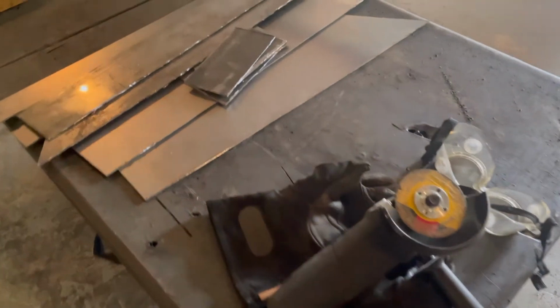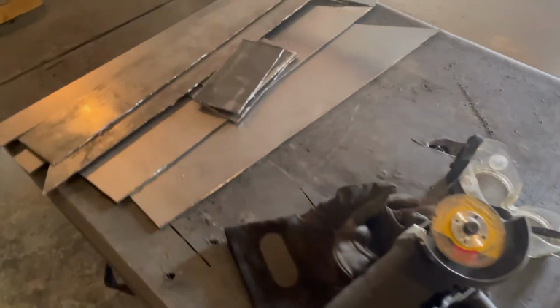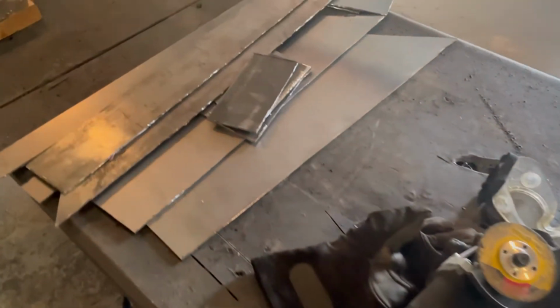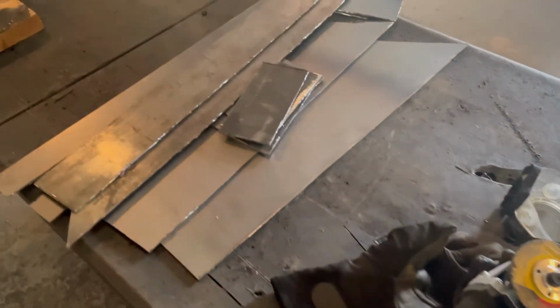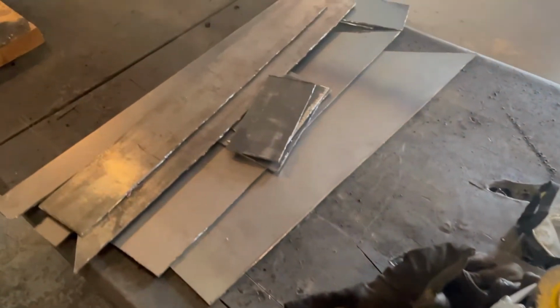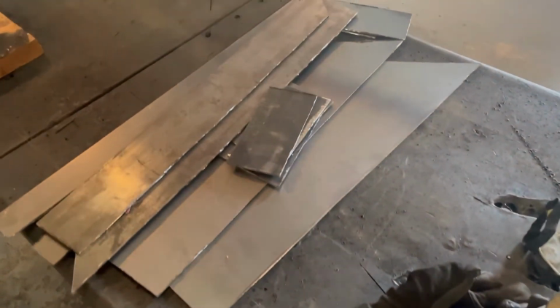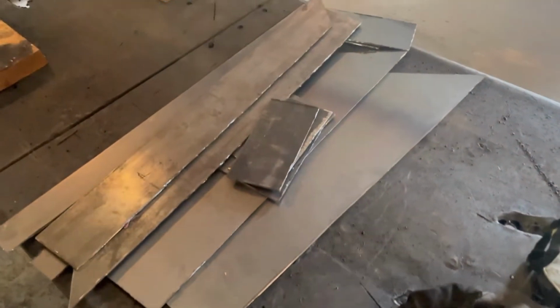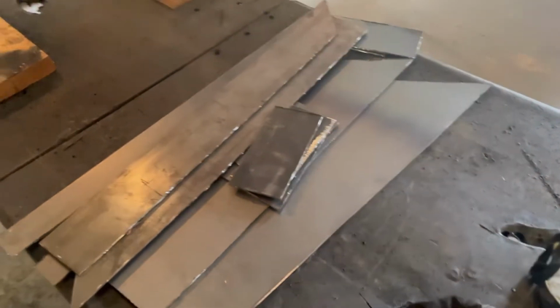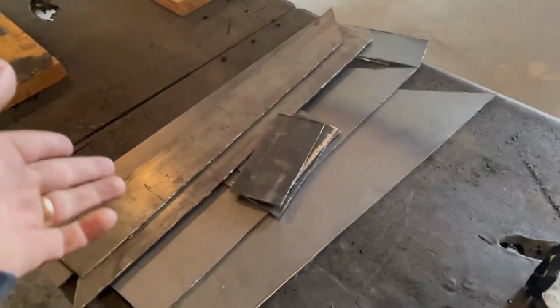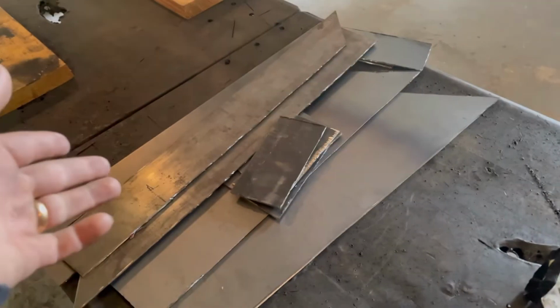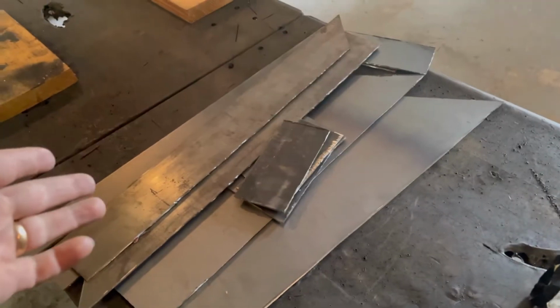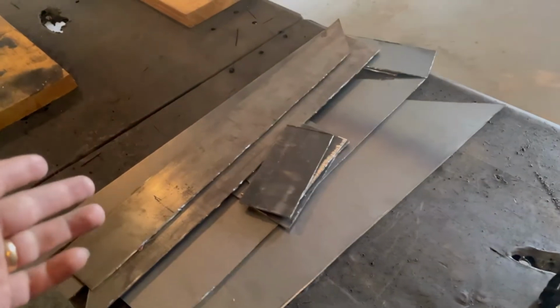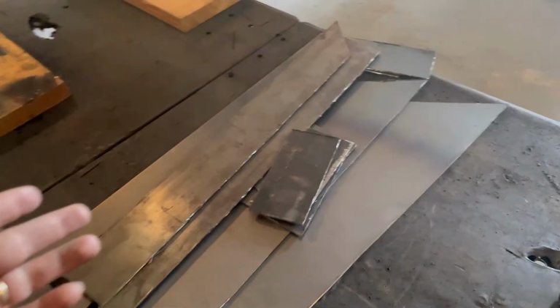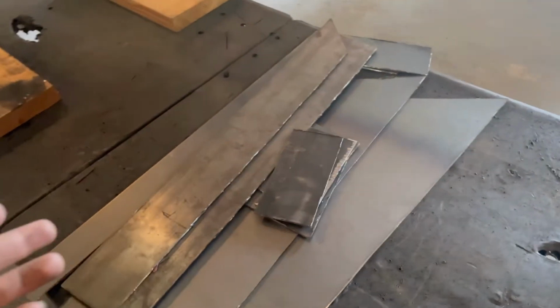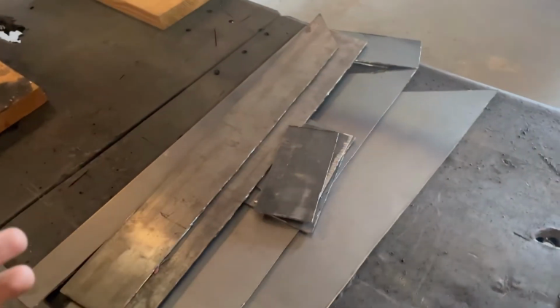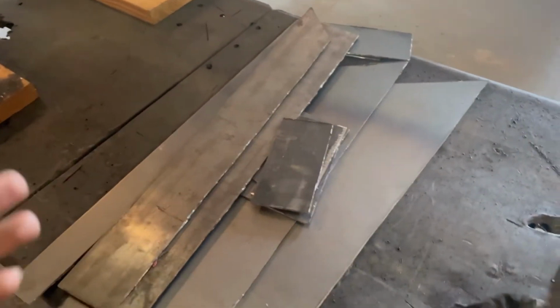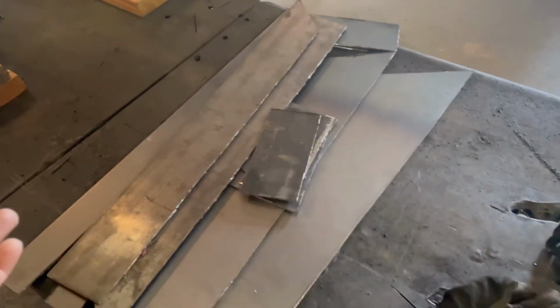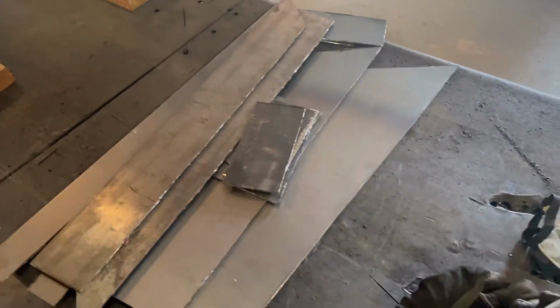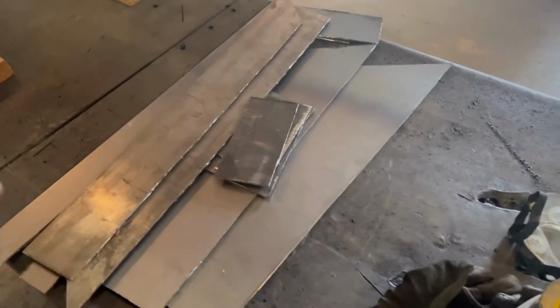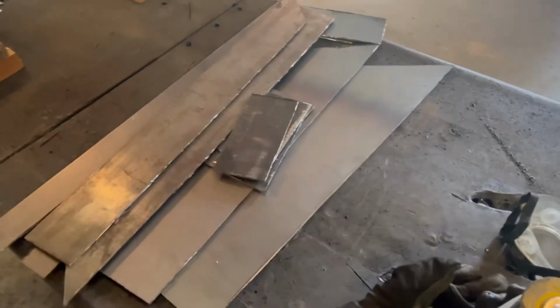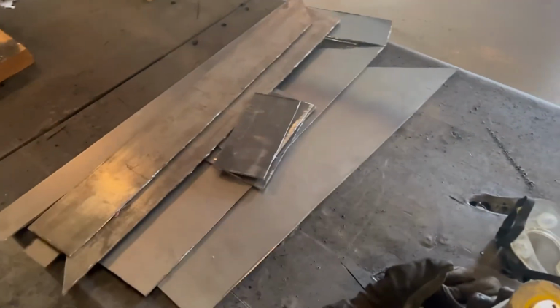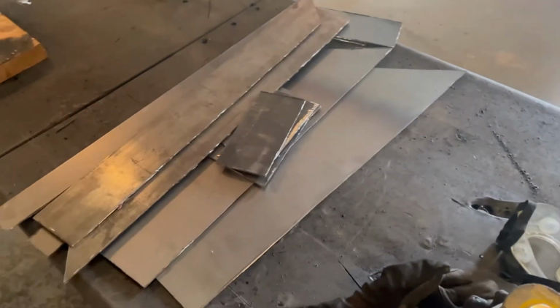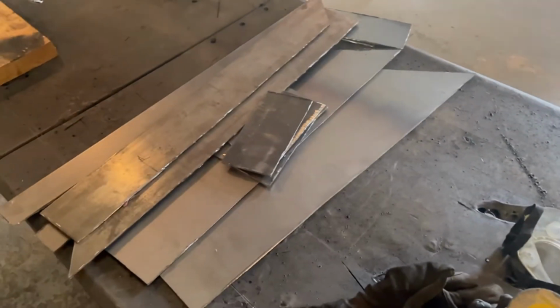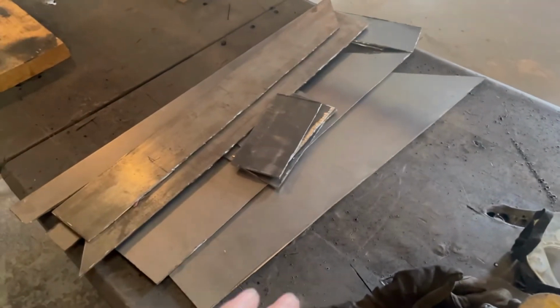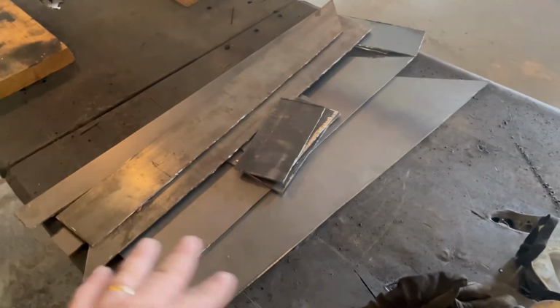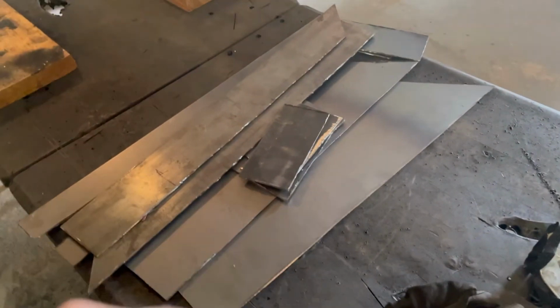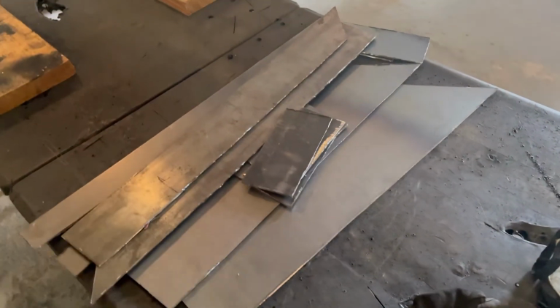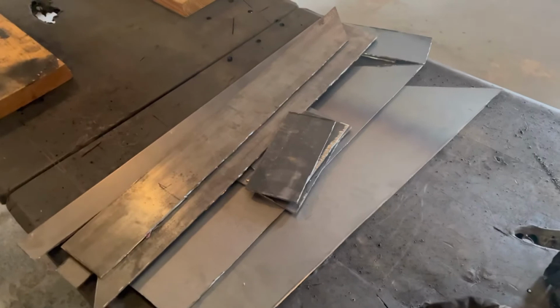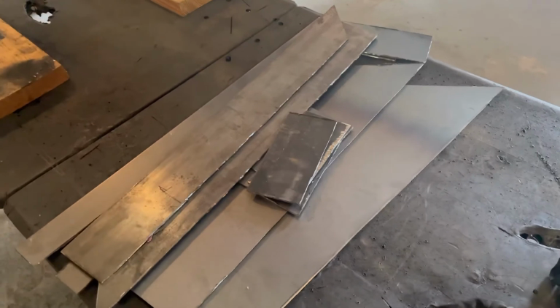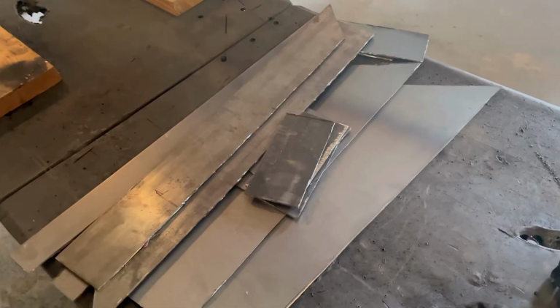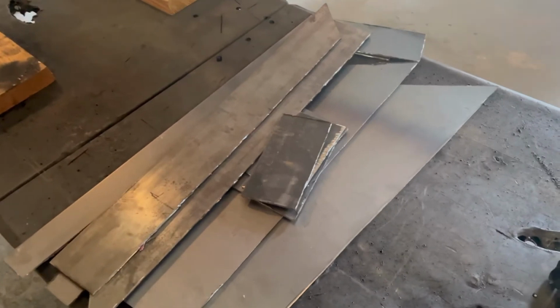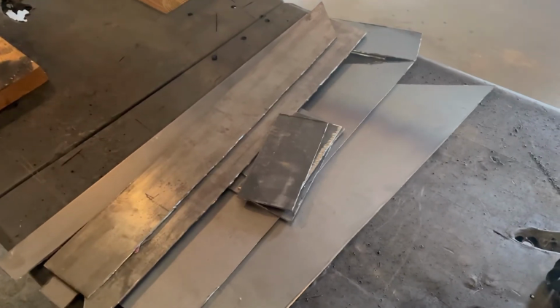I've got the rest of the pieces for the rest of the bumper completely cut out. I'm going to clean these up and then get them tacked together.